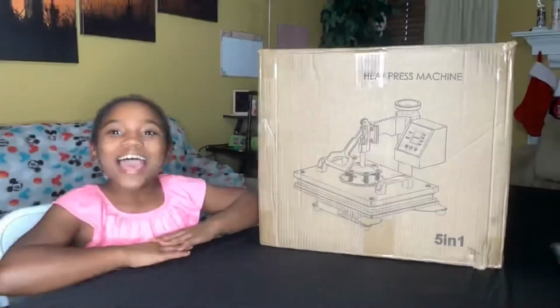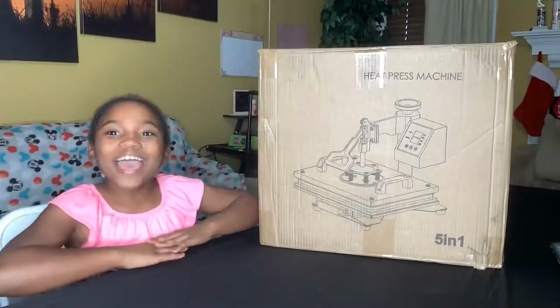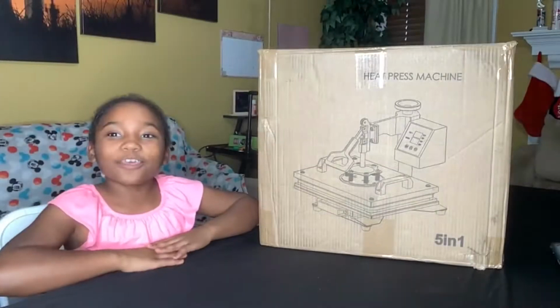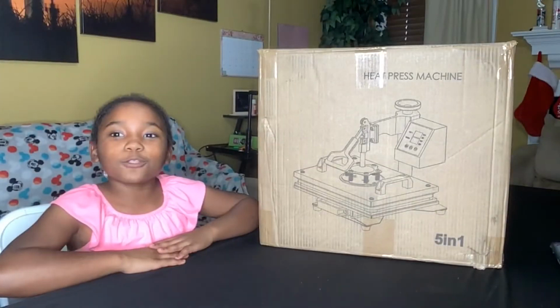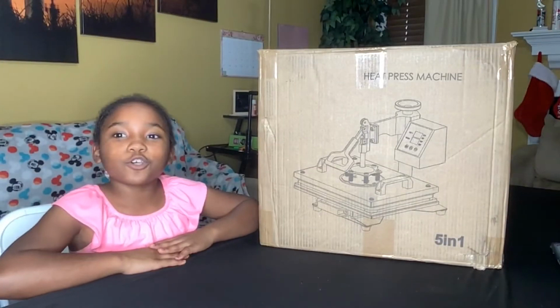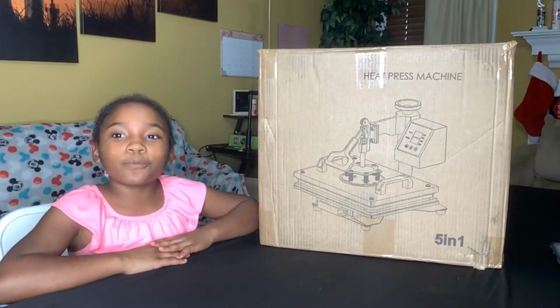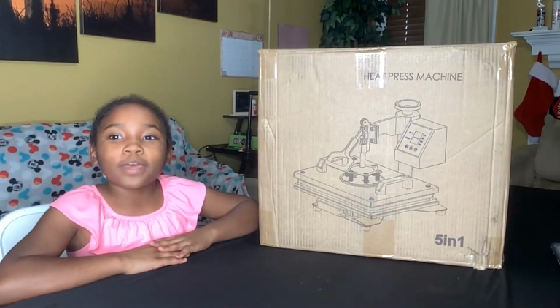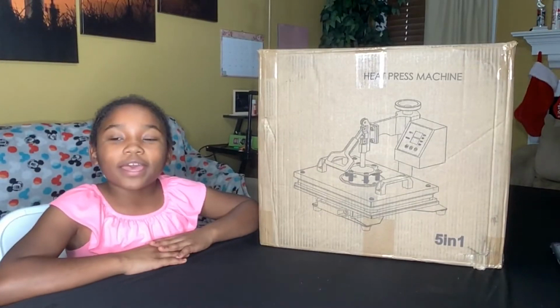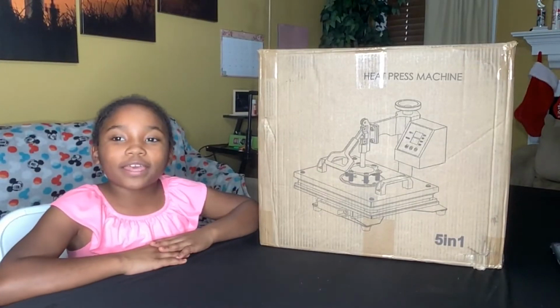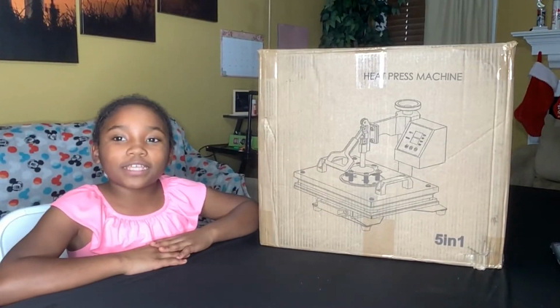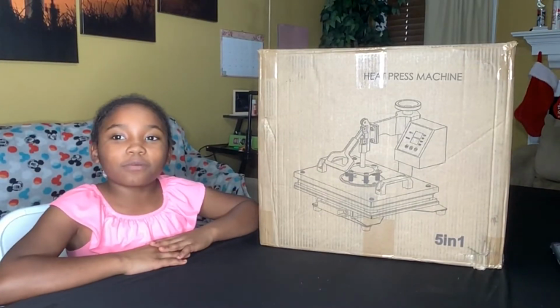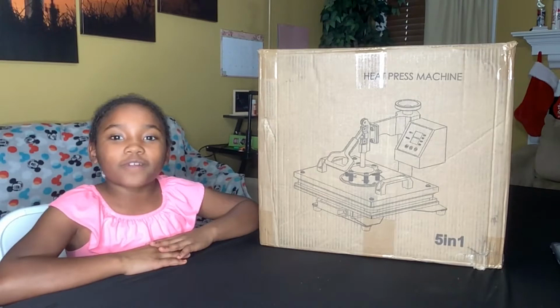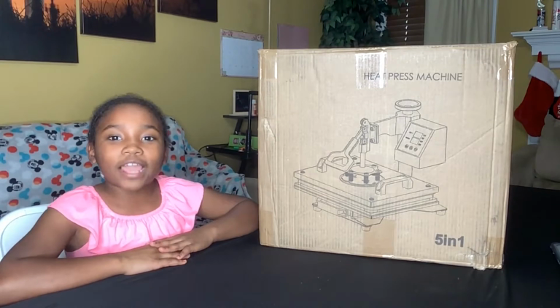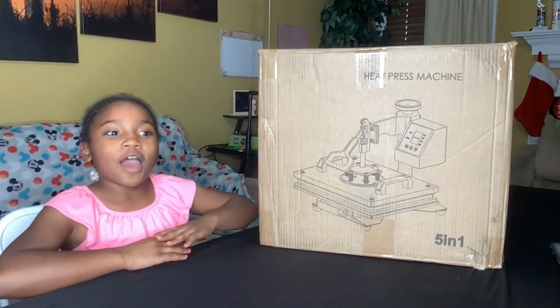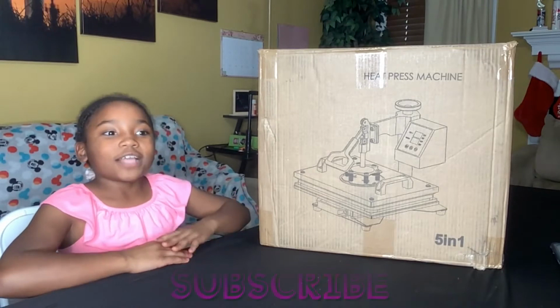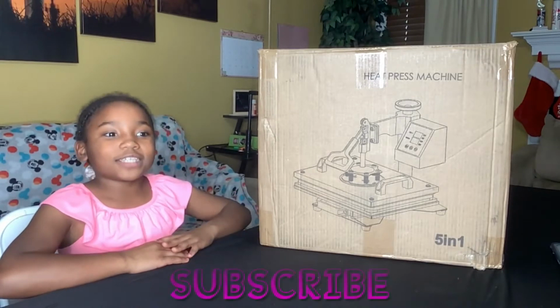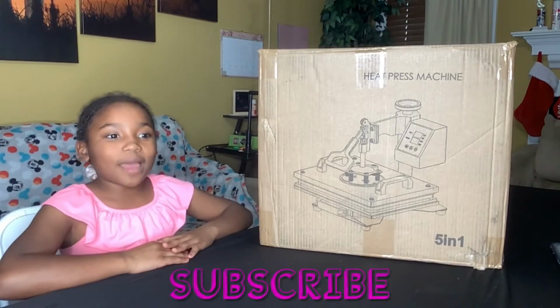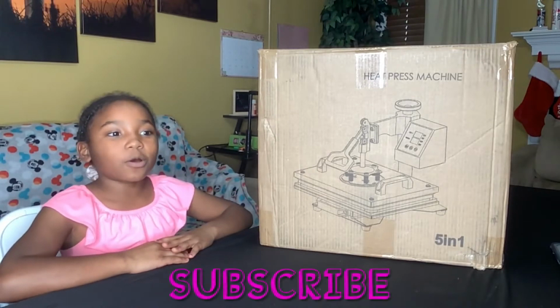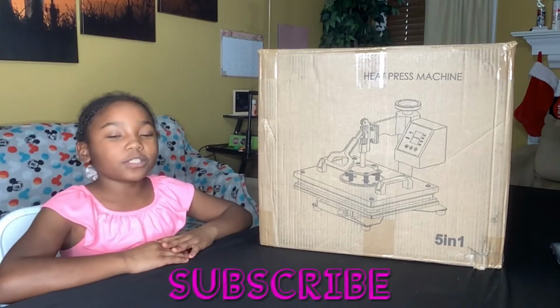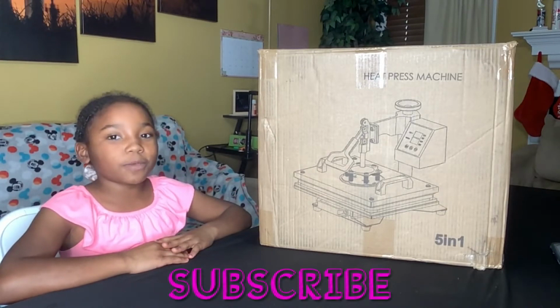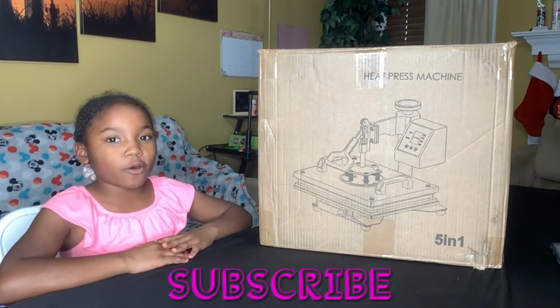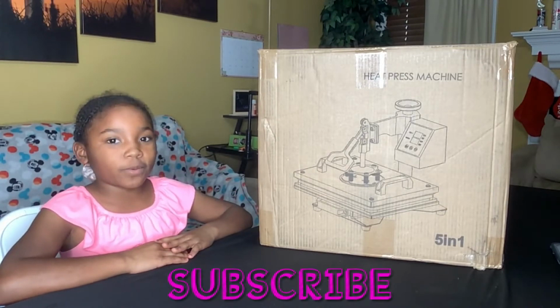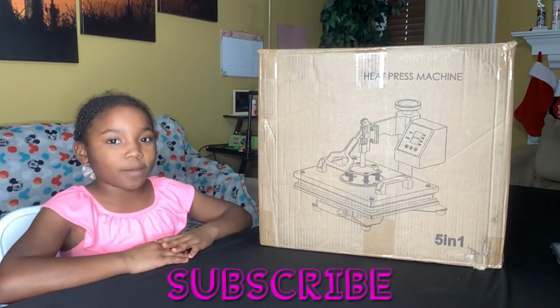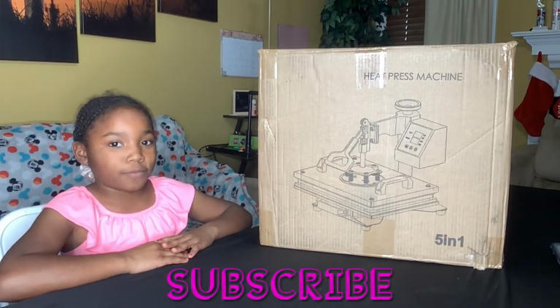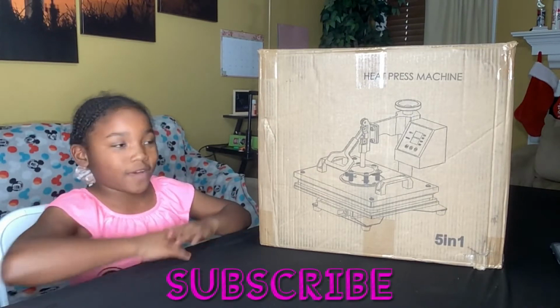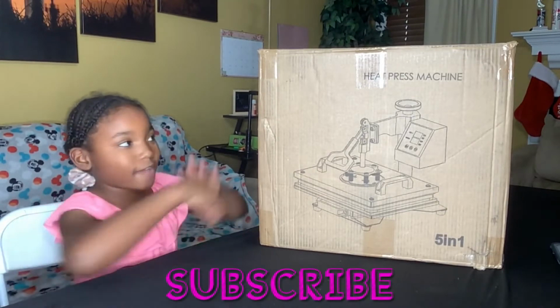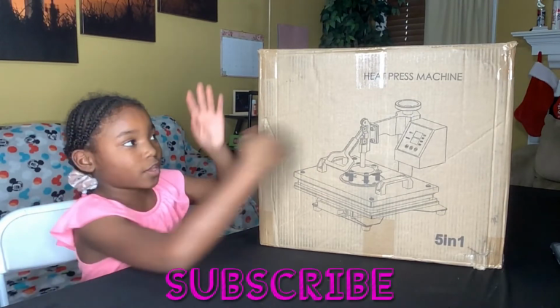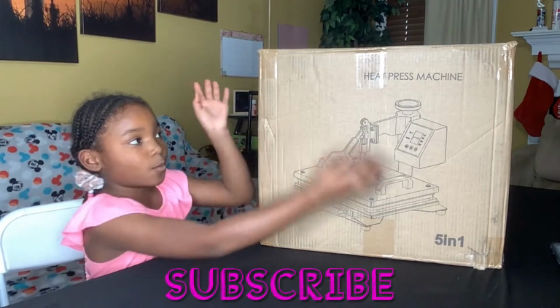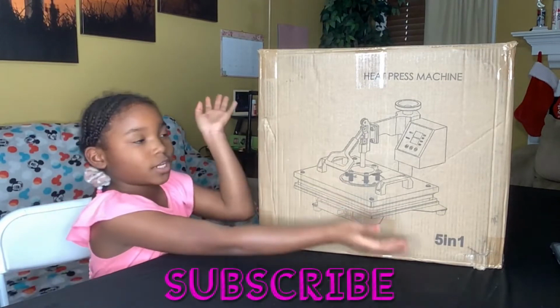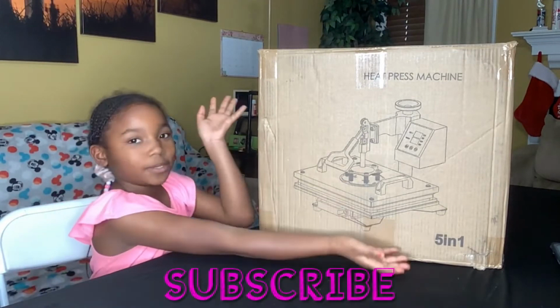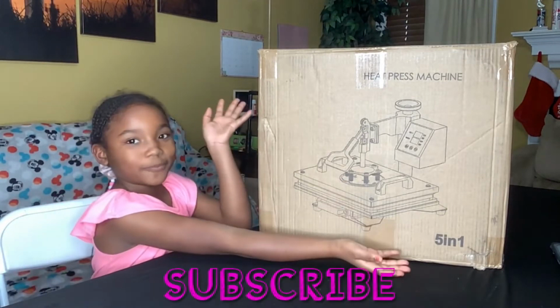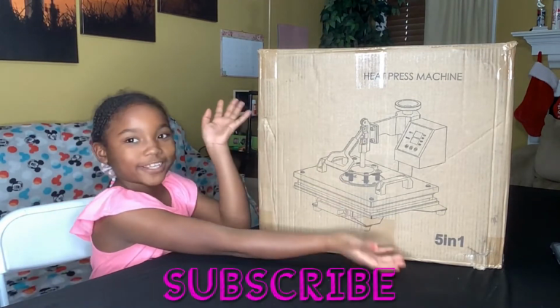Hey YouTube, it's Mariah. Today I'm going to be opening up the 5-in-1 heat press.